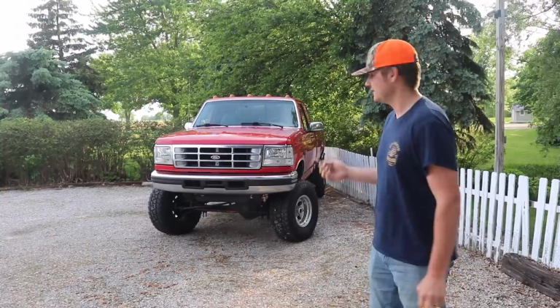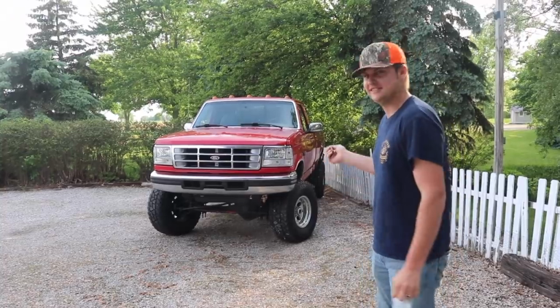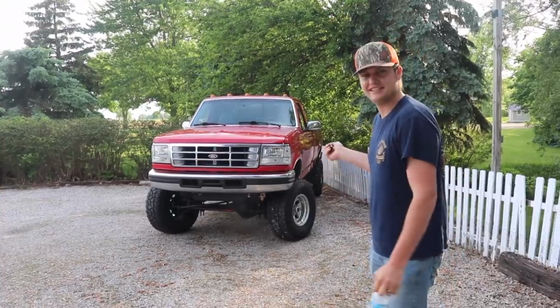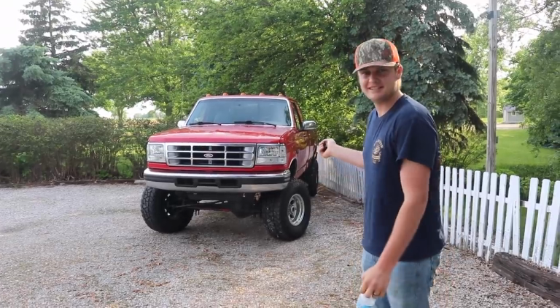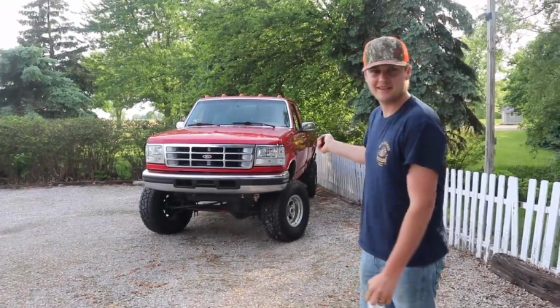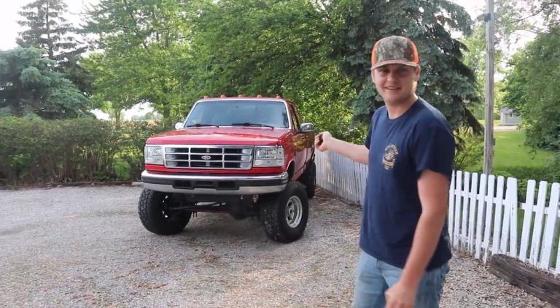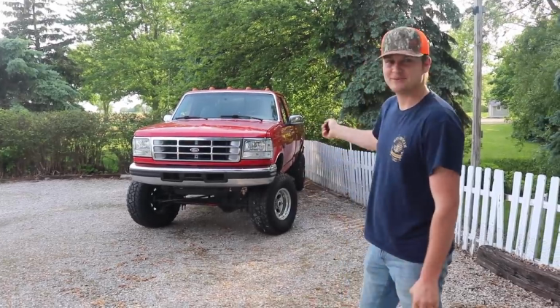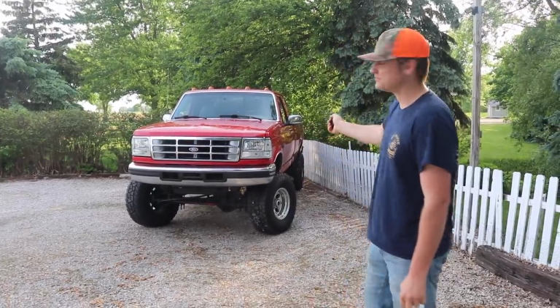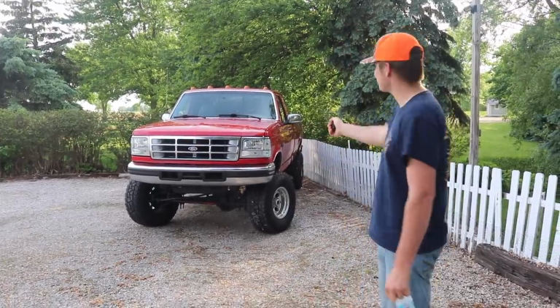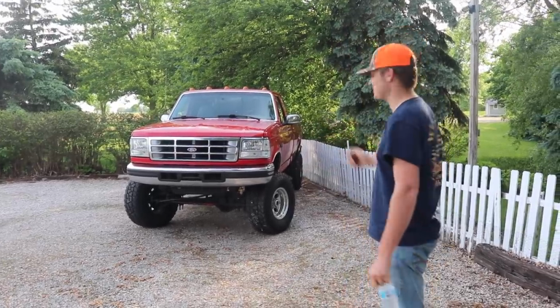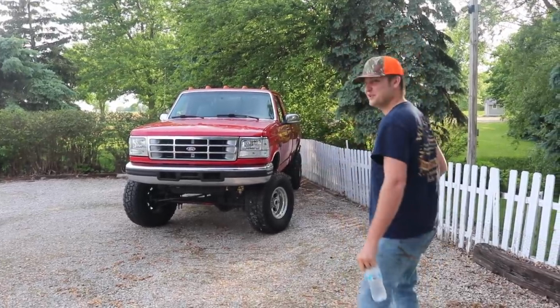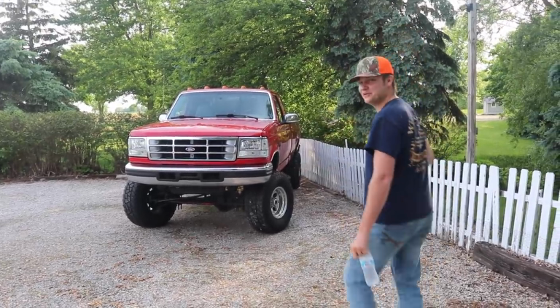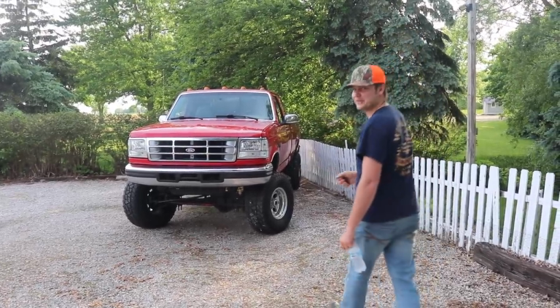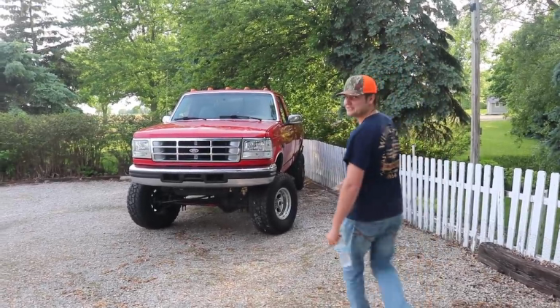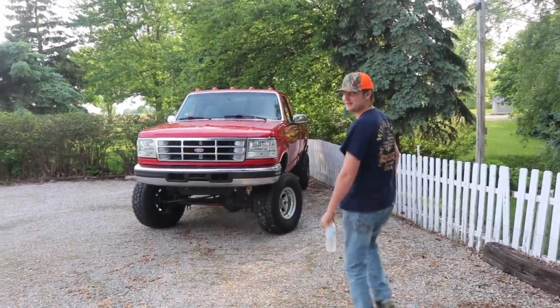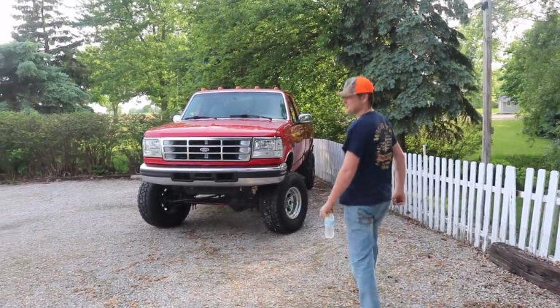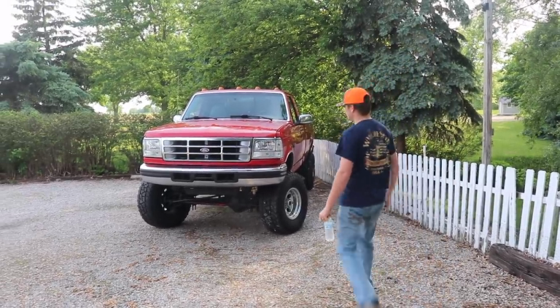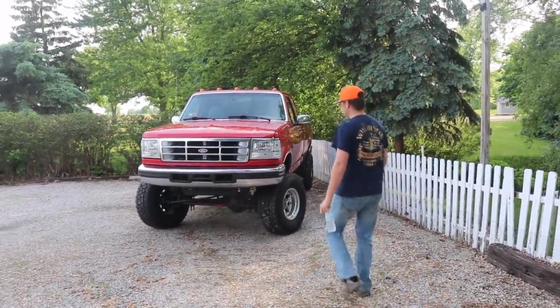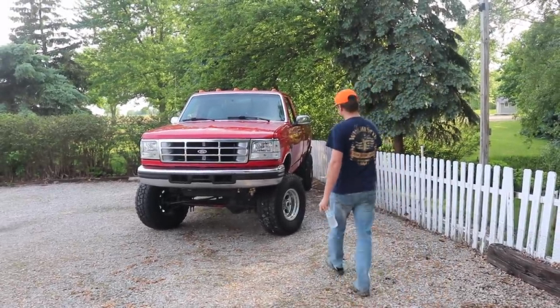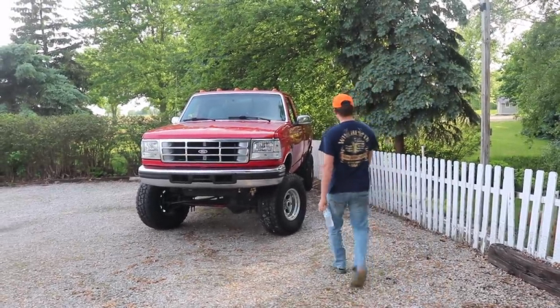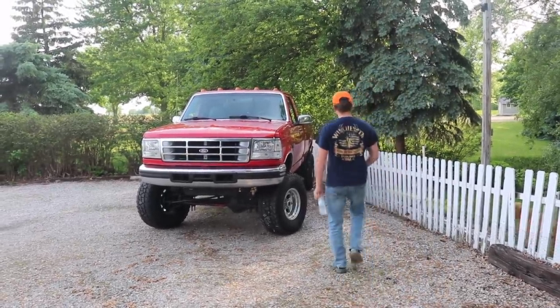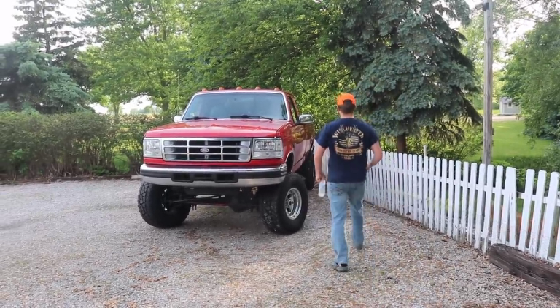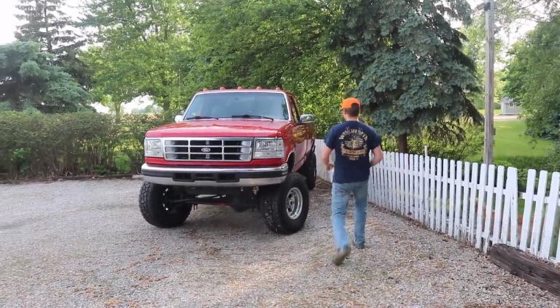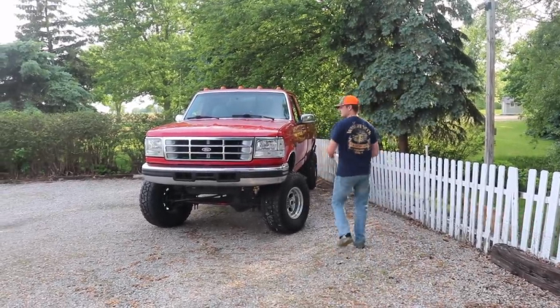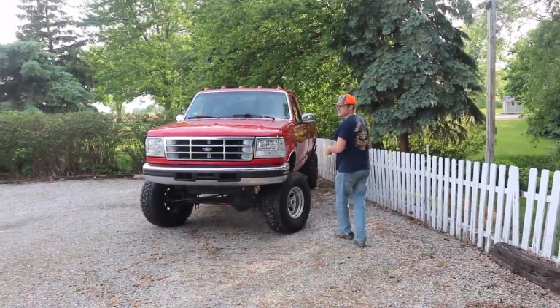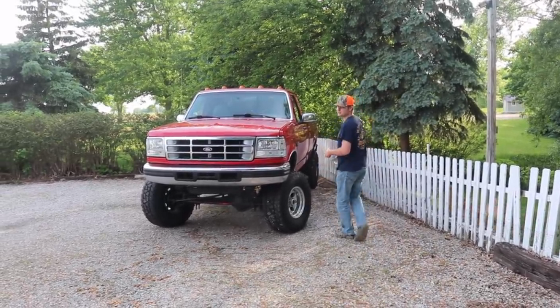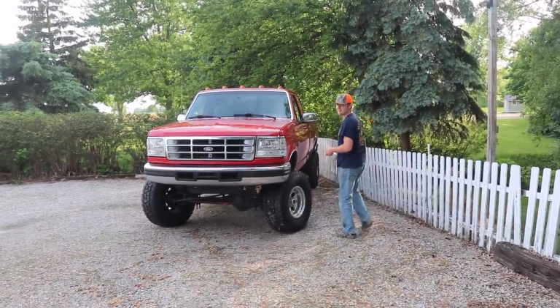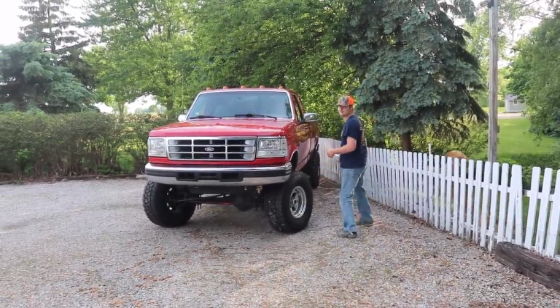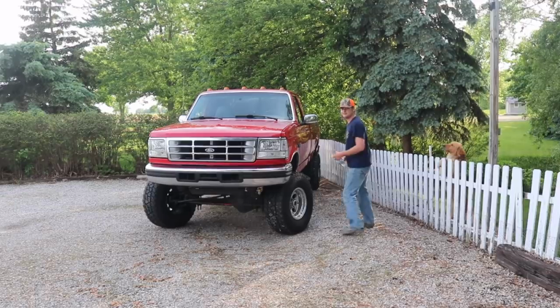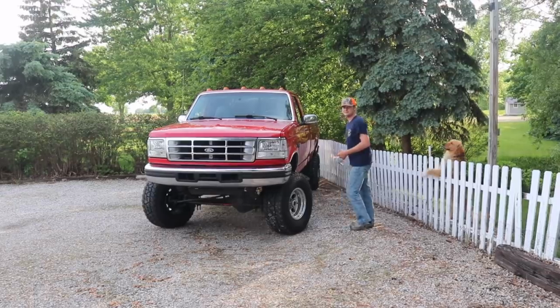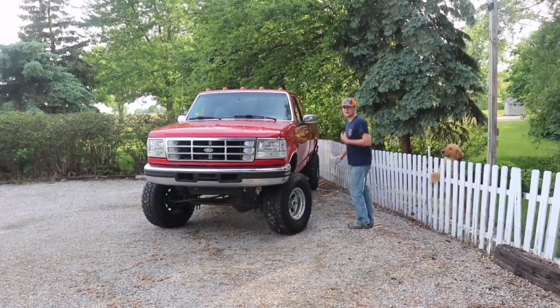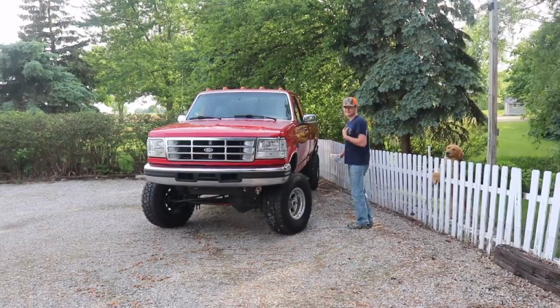See this thing? This is one of the most beautiful things you've ever seen — aside from yourself and myself.